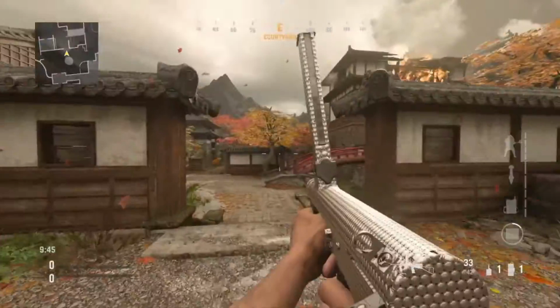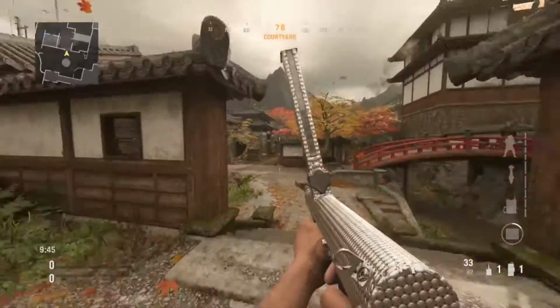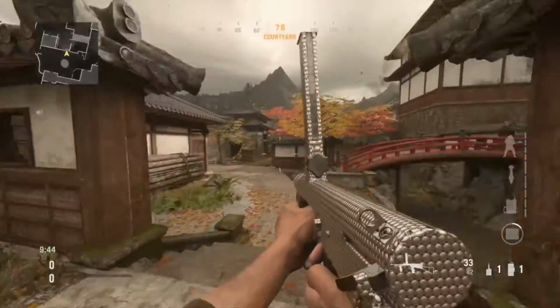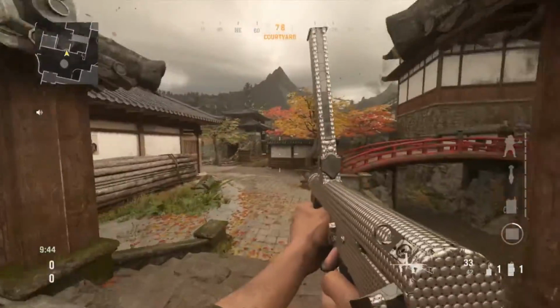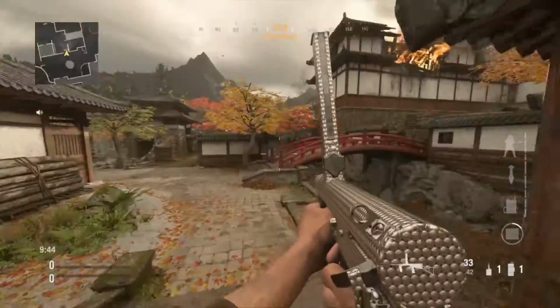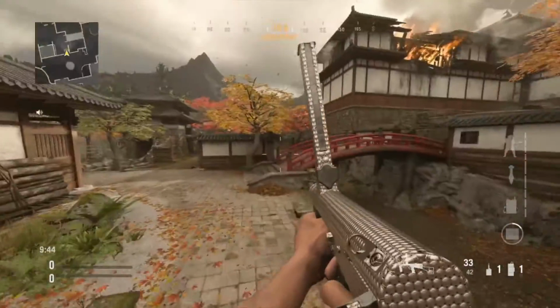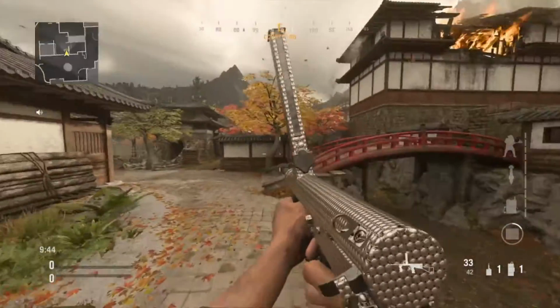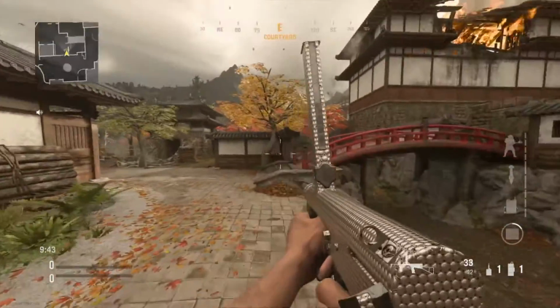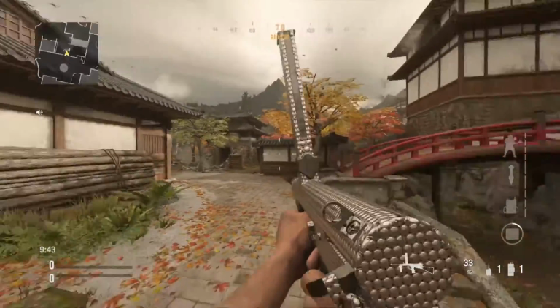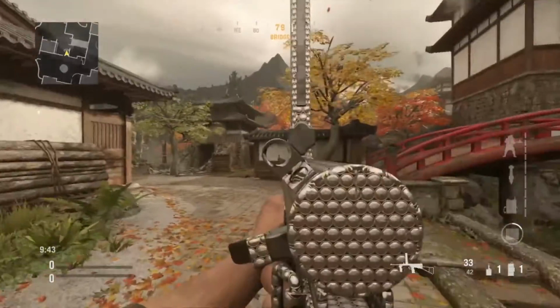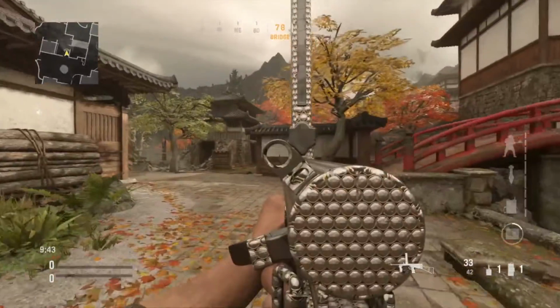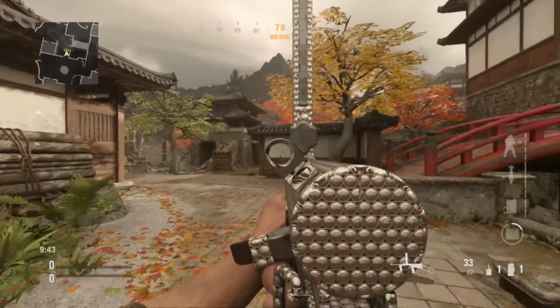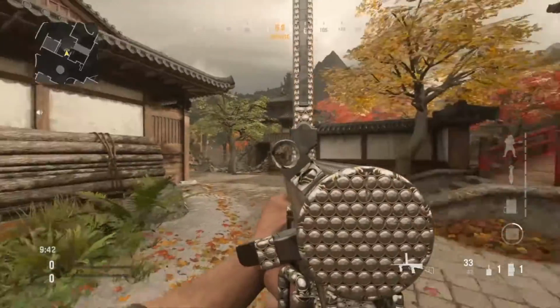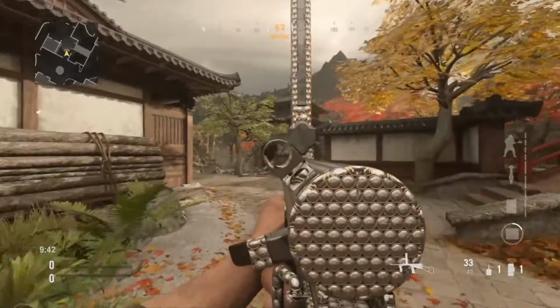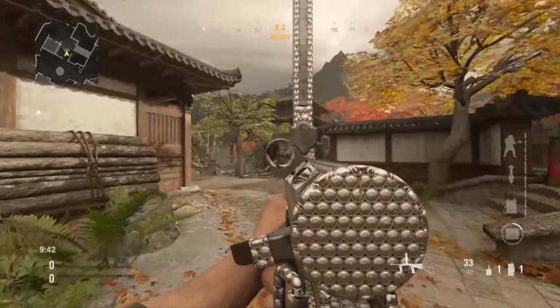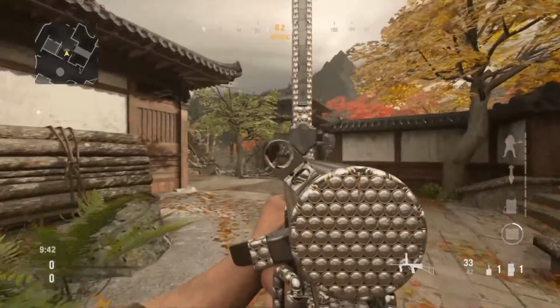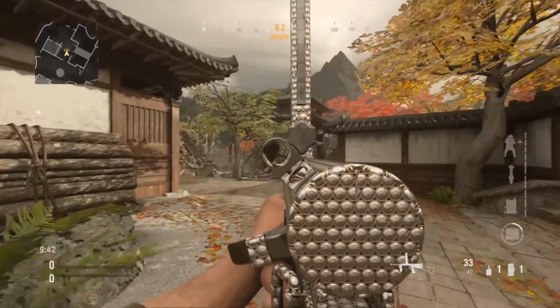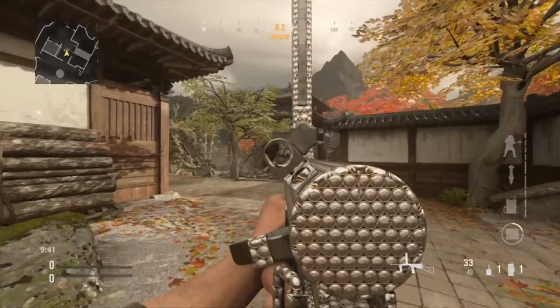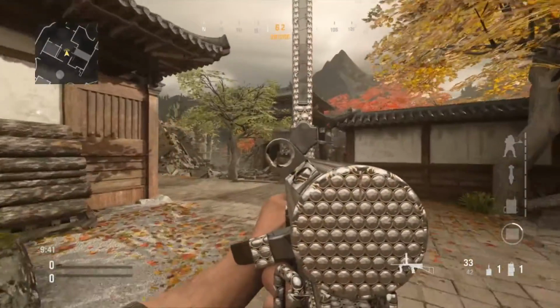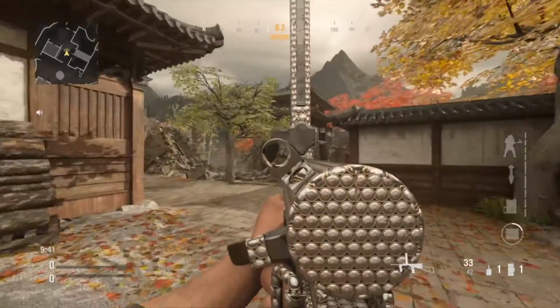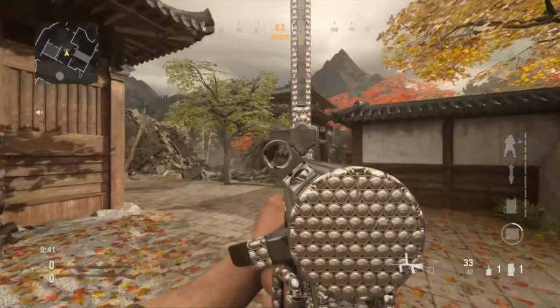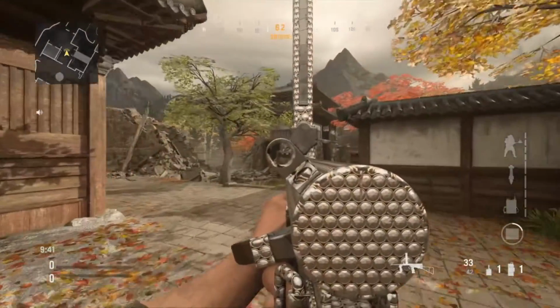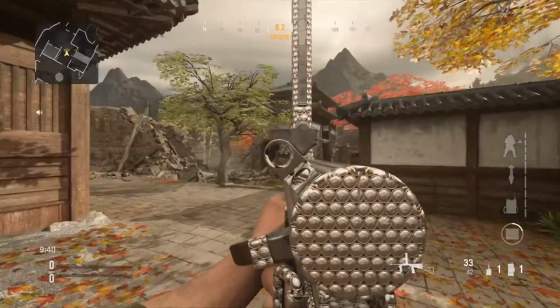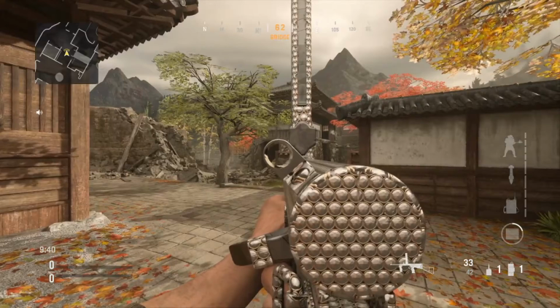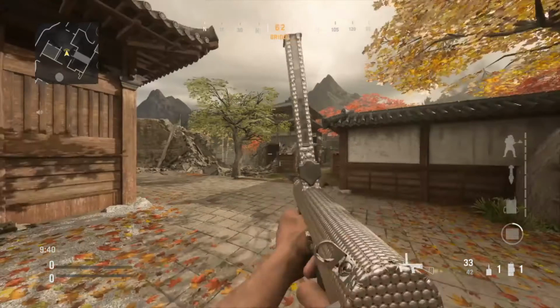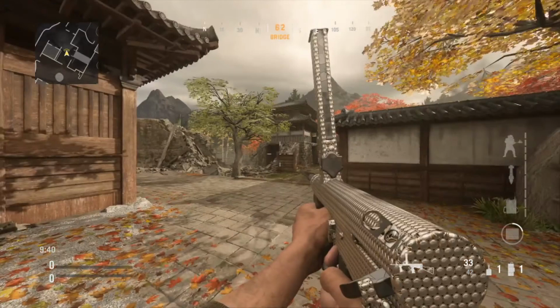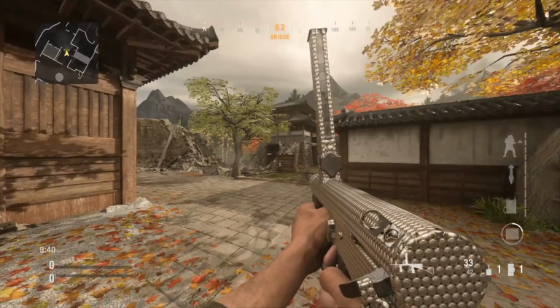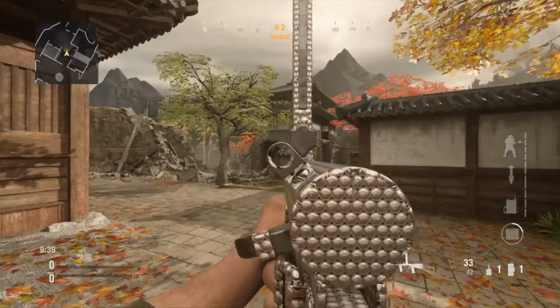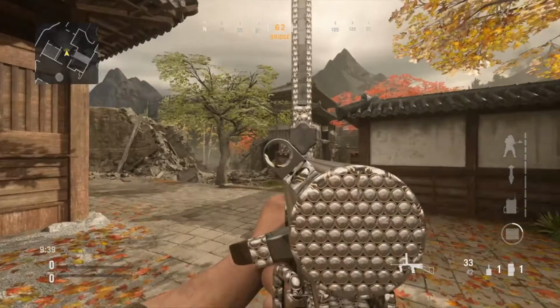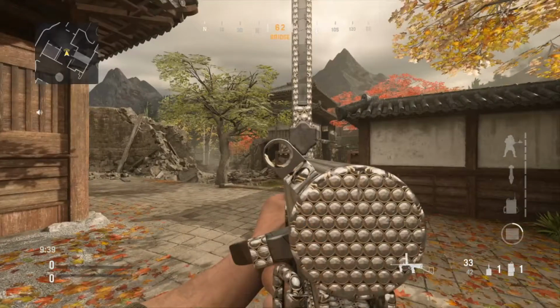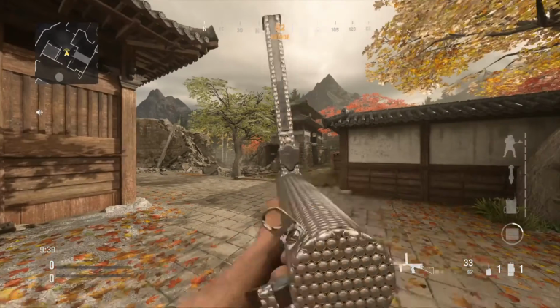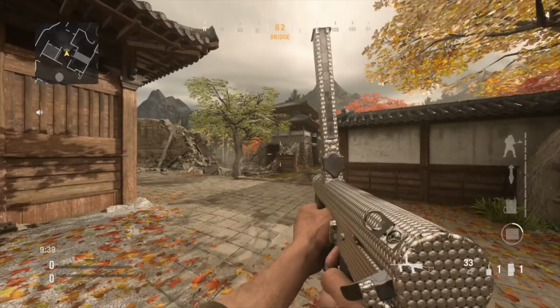And this guys is the Ovener SMG gun, it's called the Oven gun. Looks pretty nice.